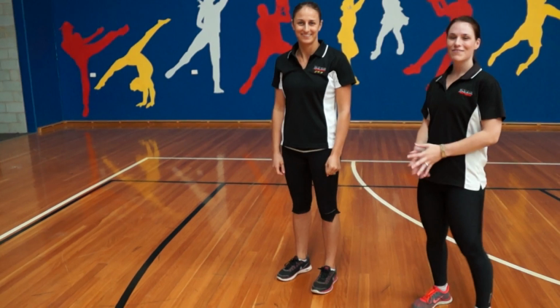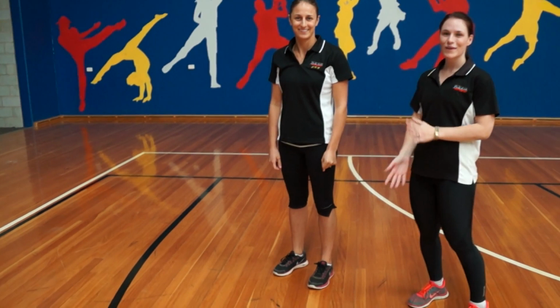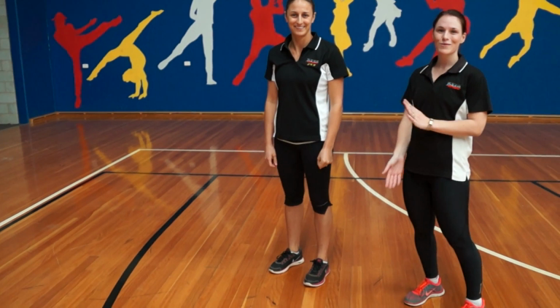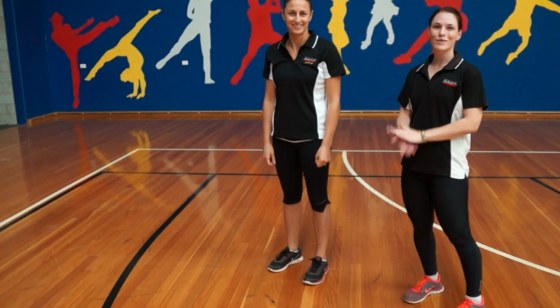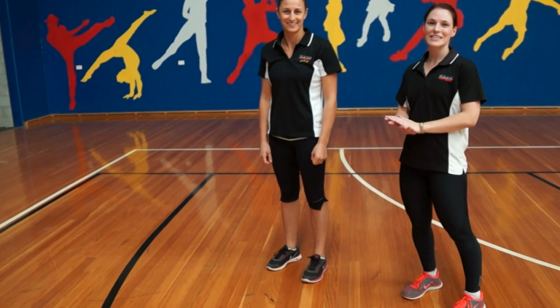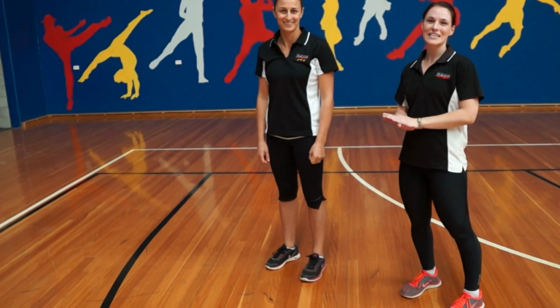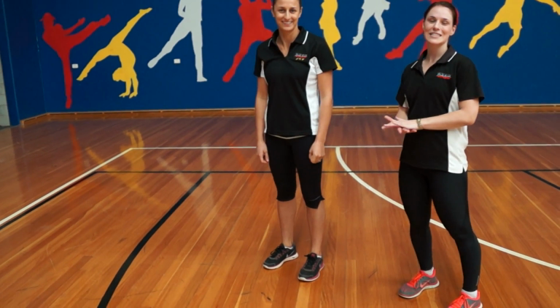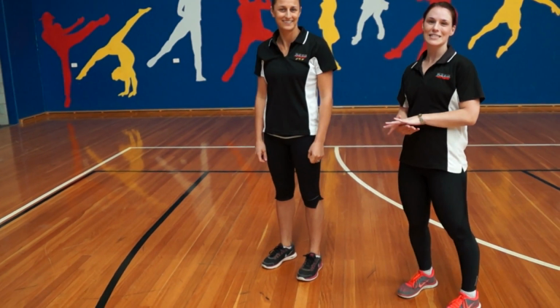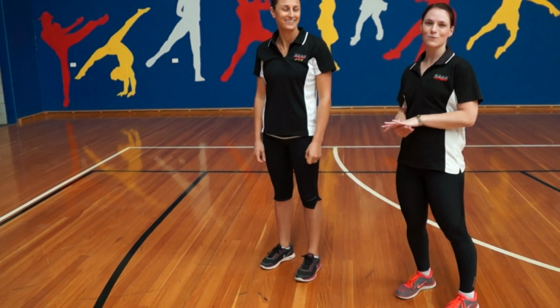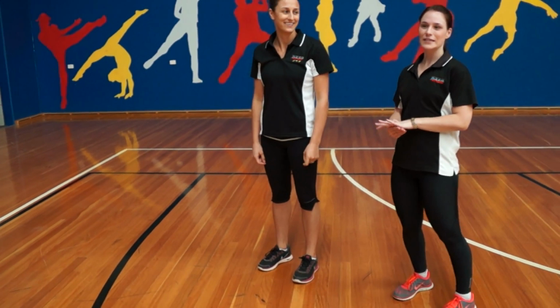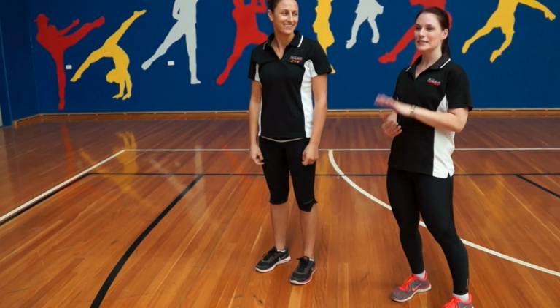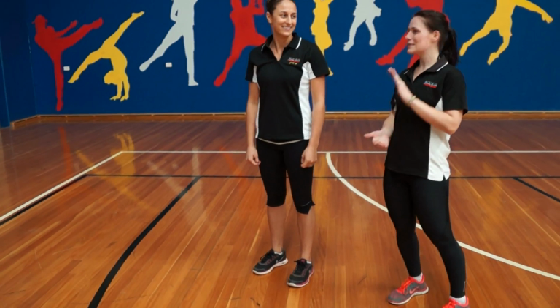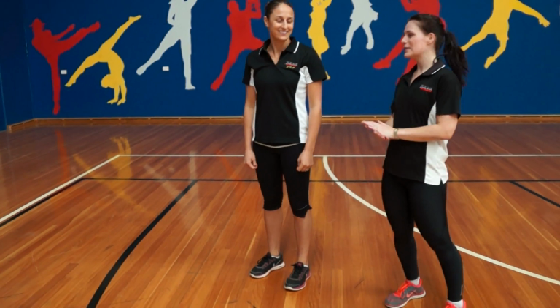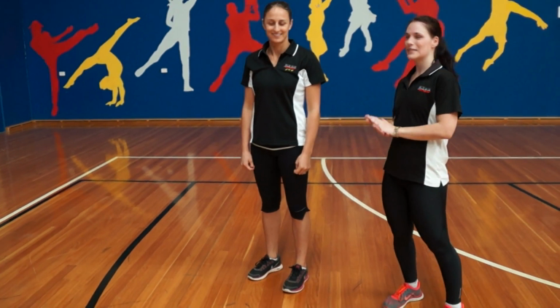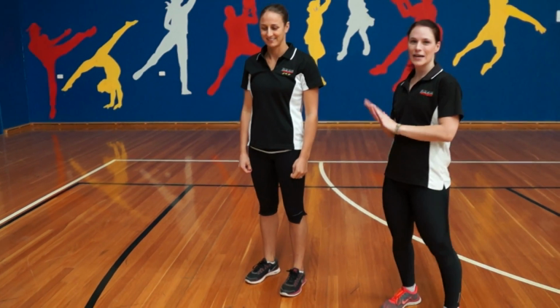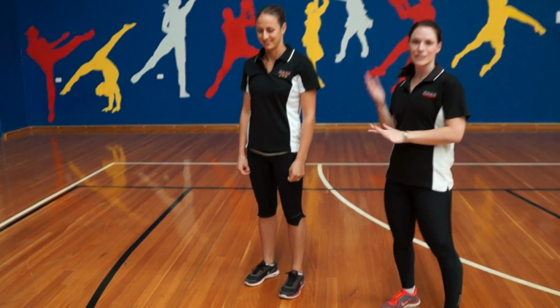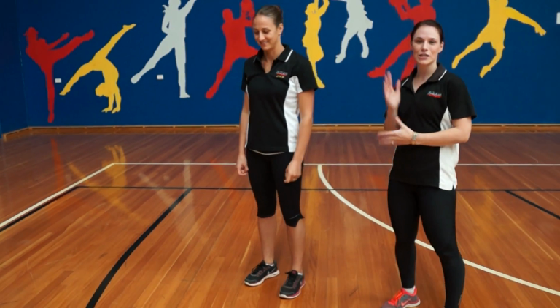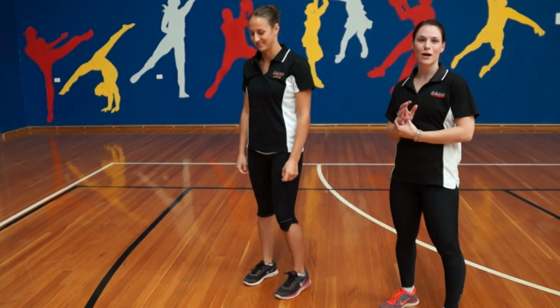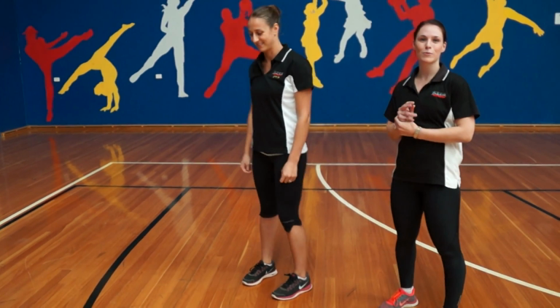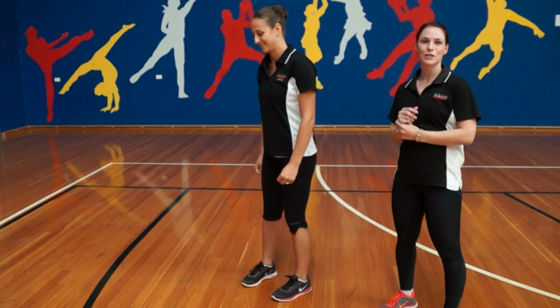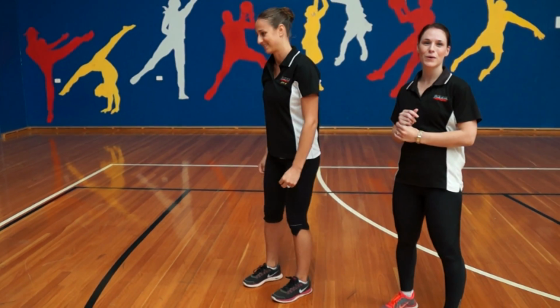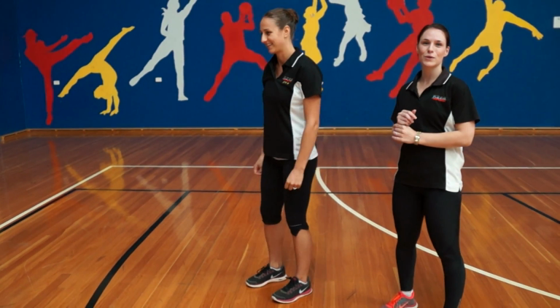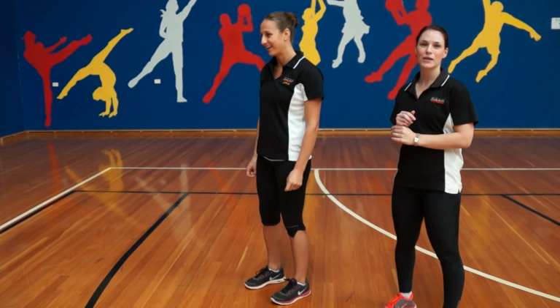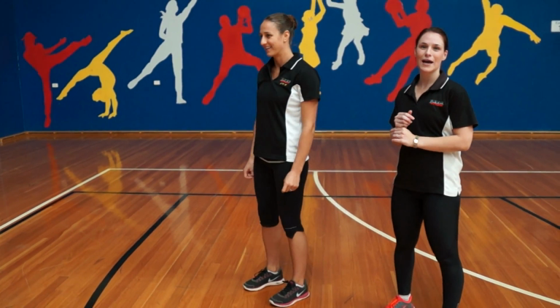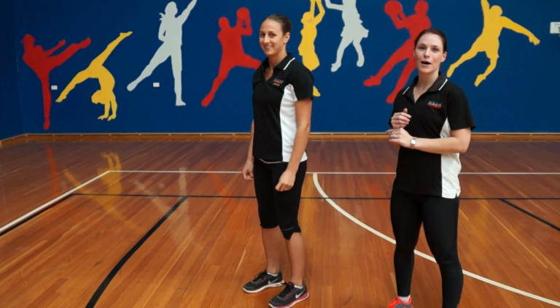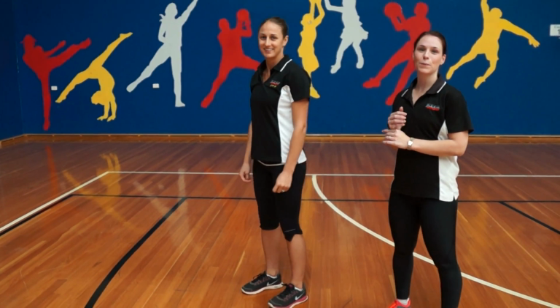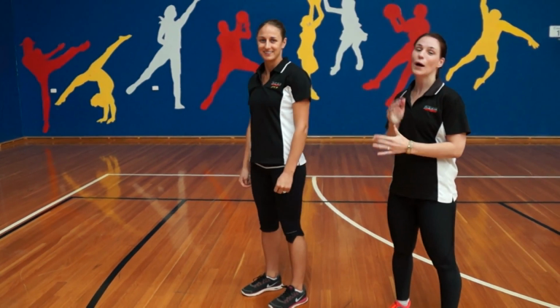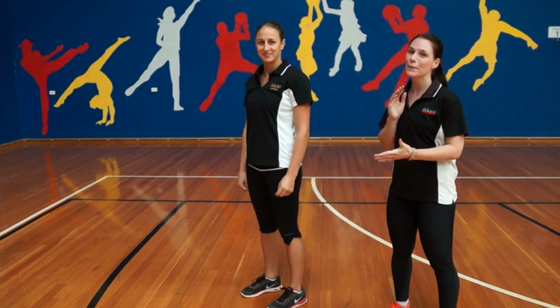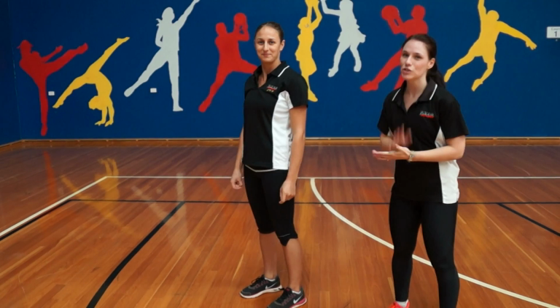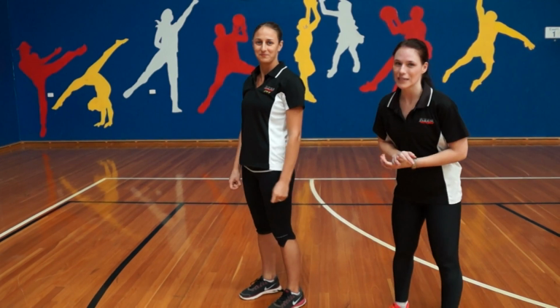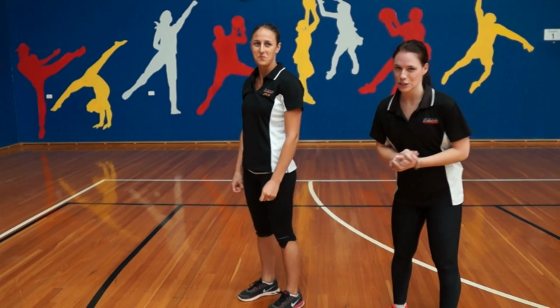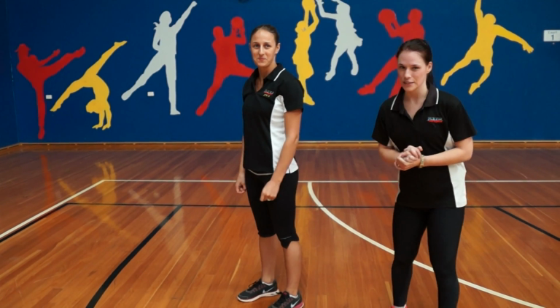Hey everyone, welcome to the exercise of the week. This week, Gina and I will be showing you our plyometric lunges.